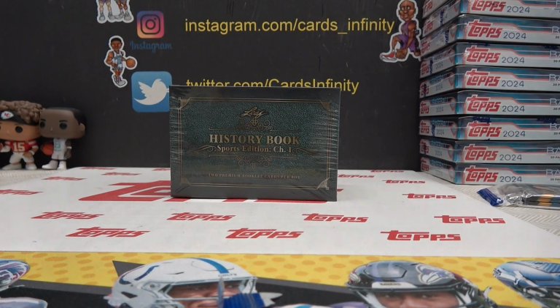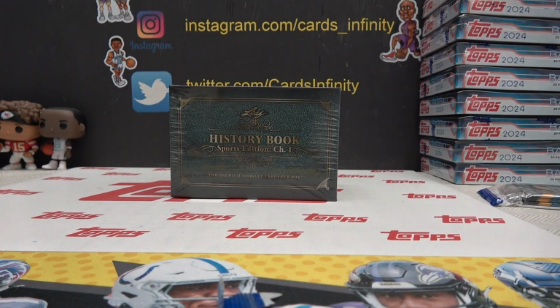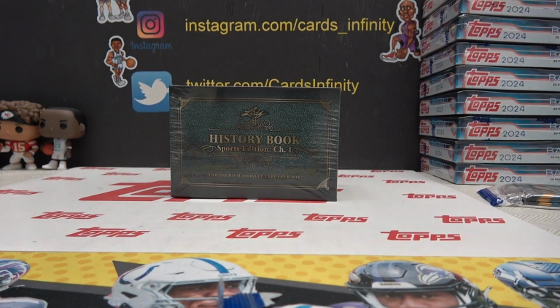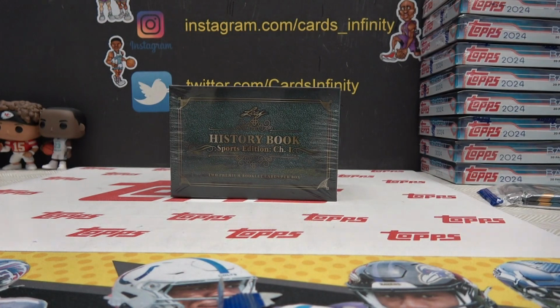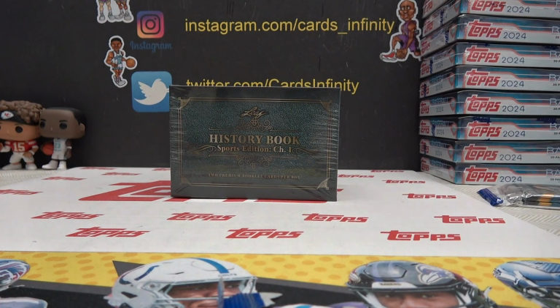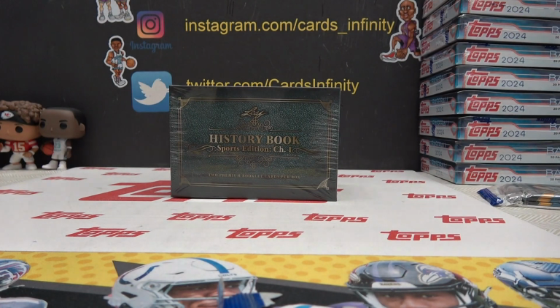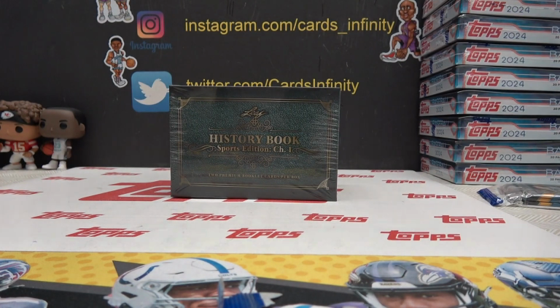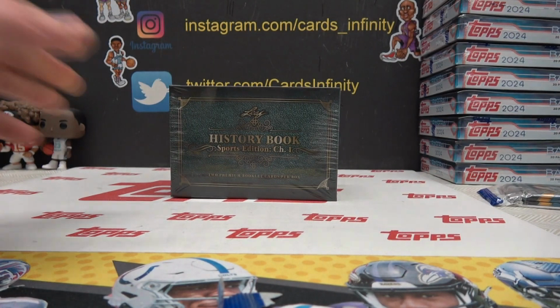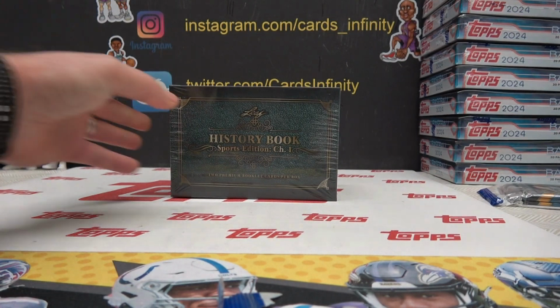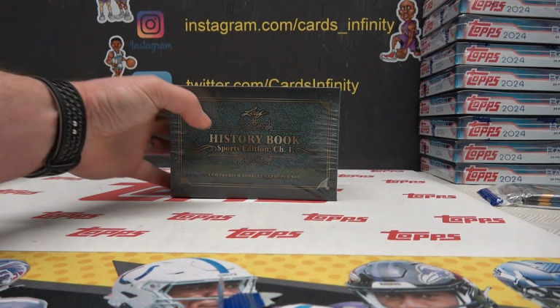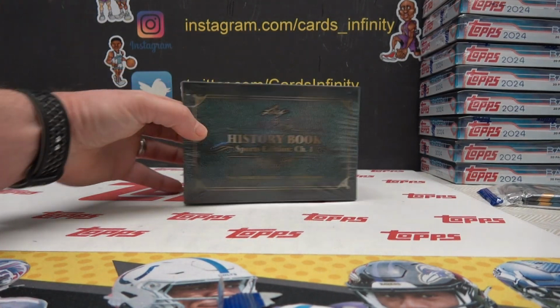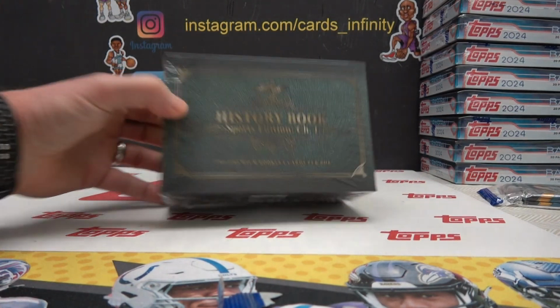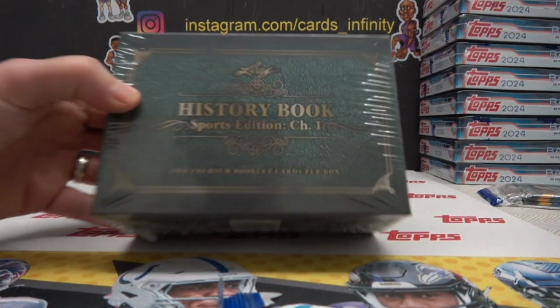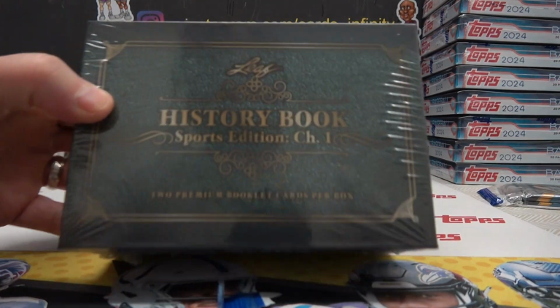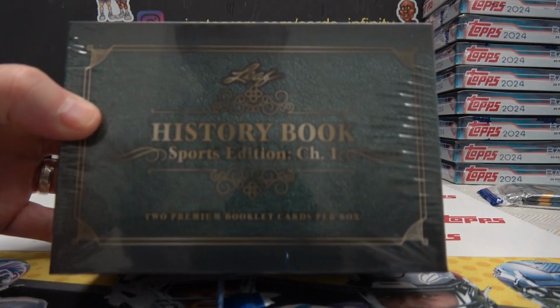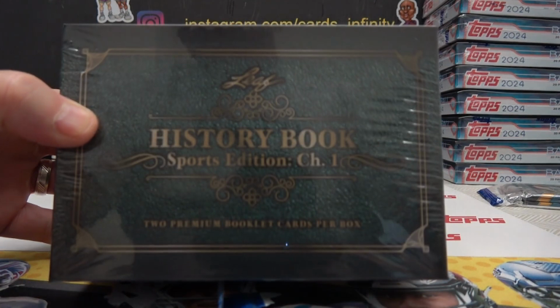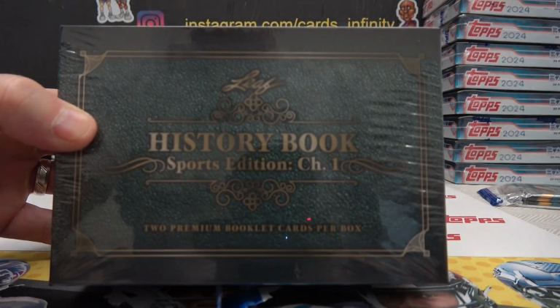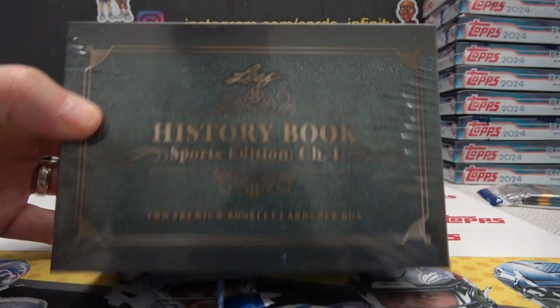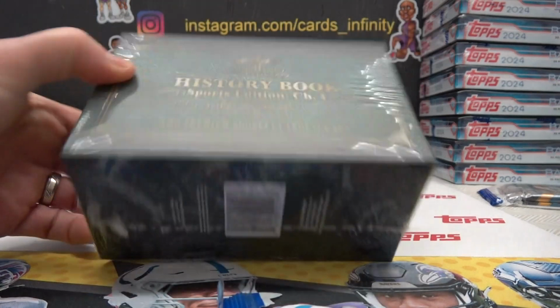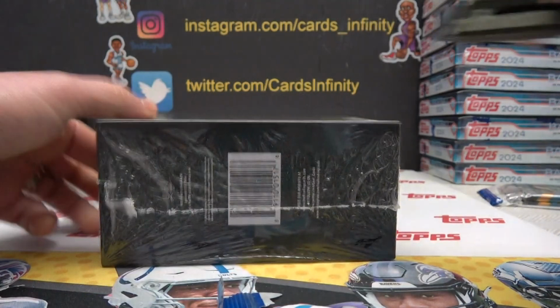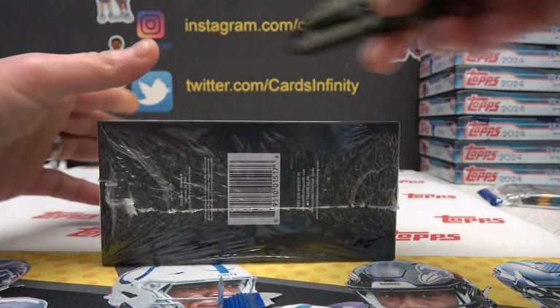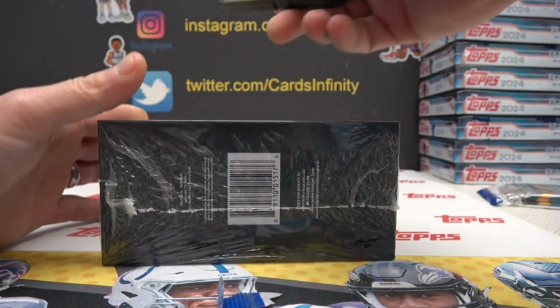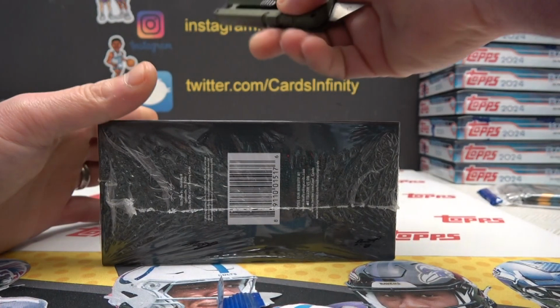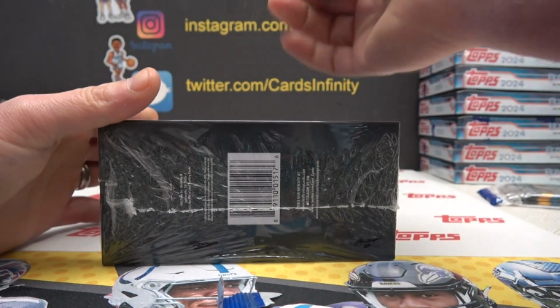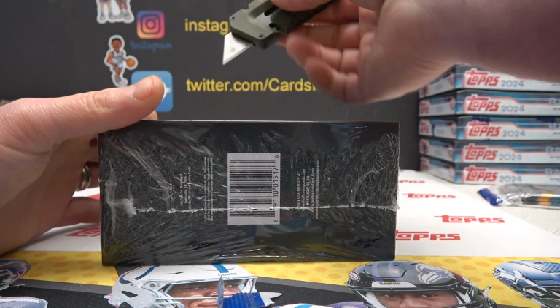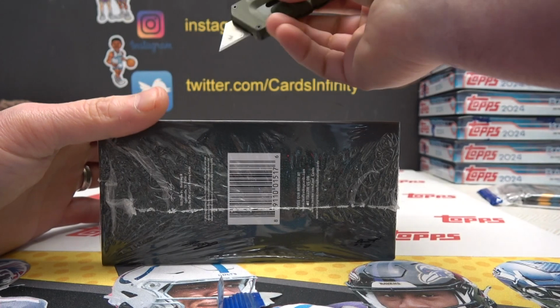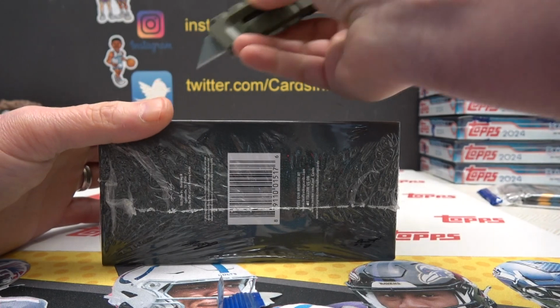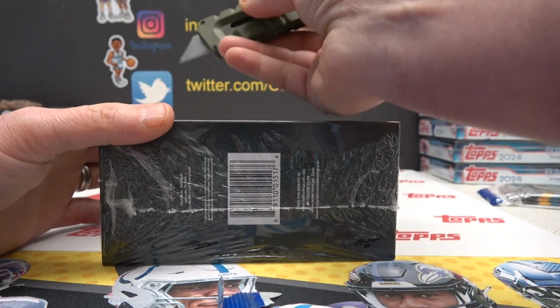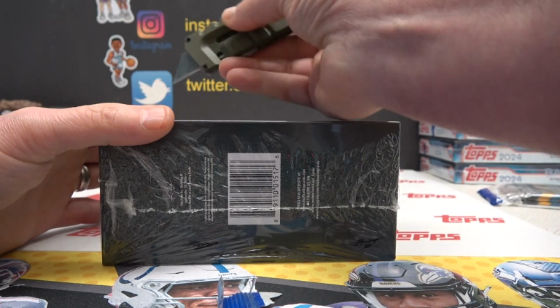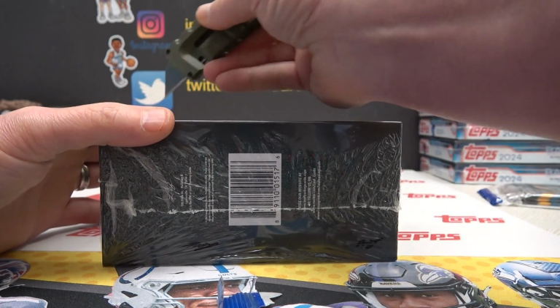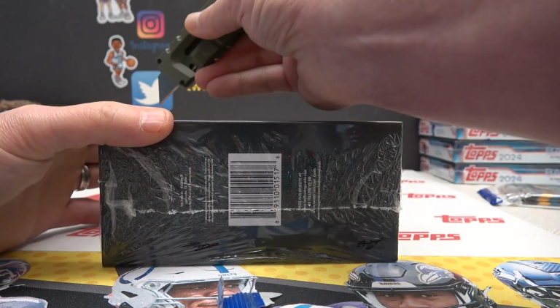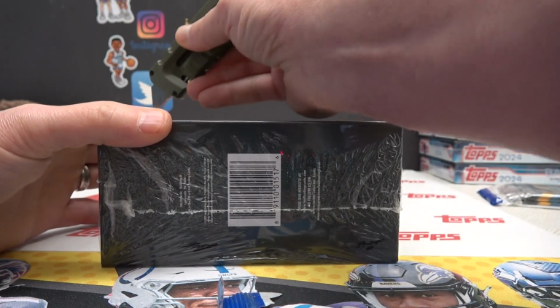Here we go. Austin's going to do the last history book that I have. Almost cut my hand.